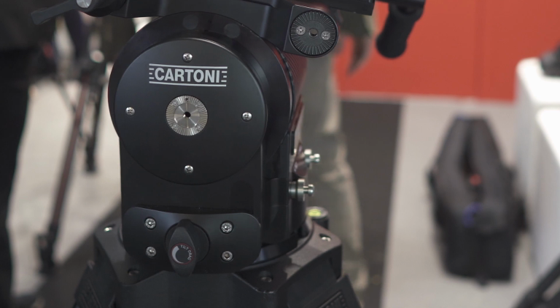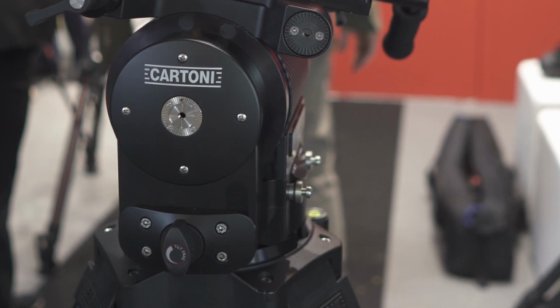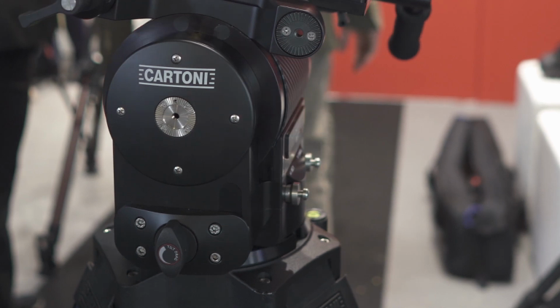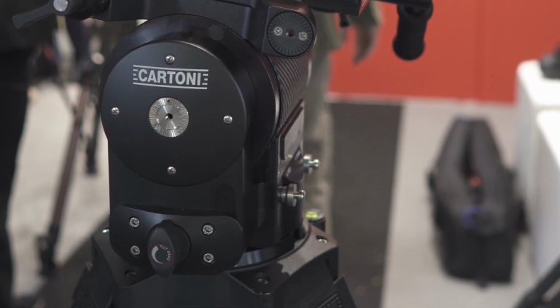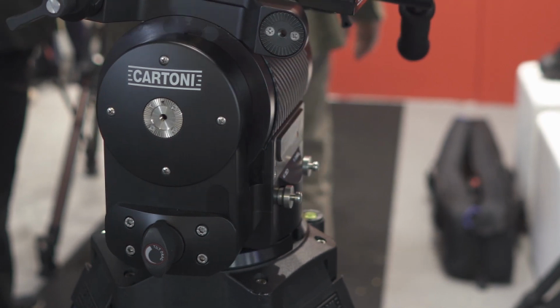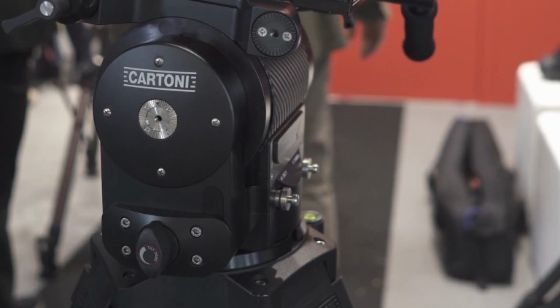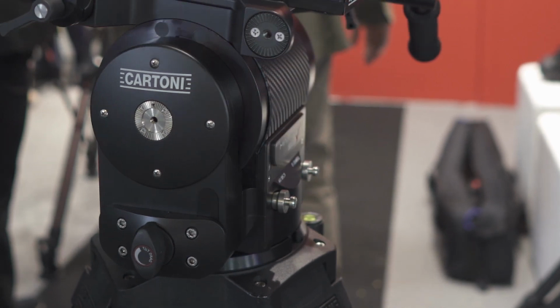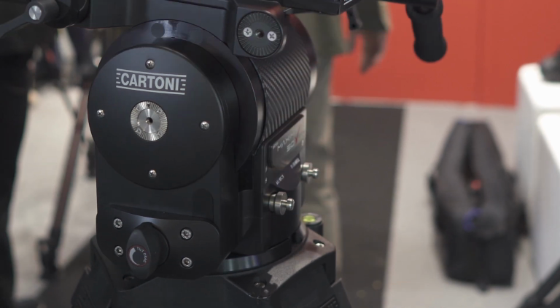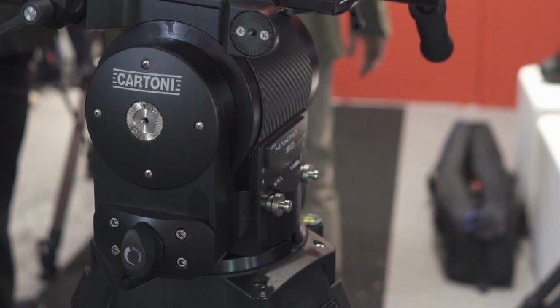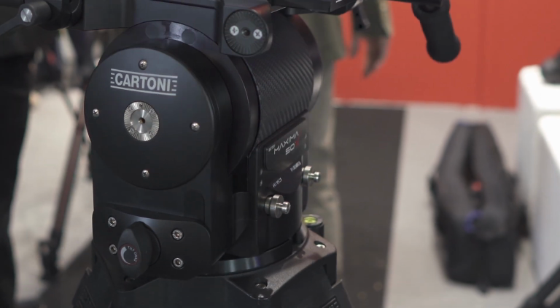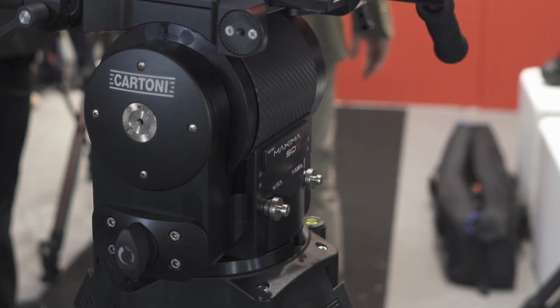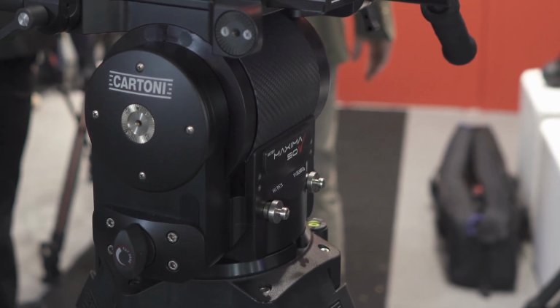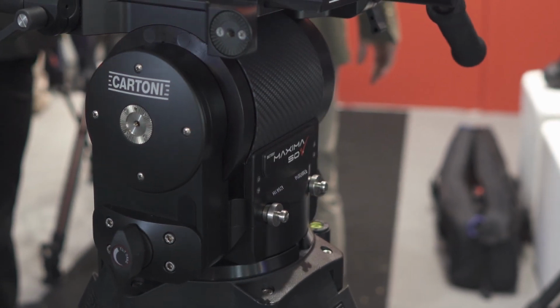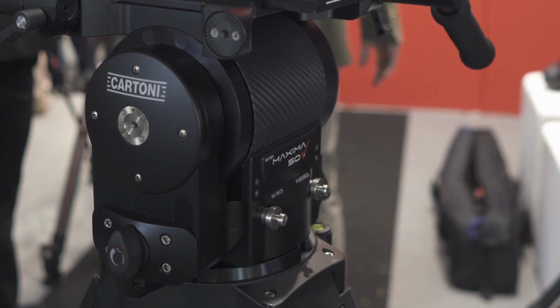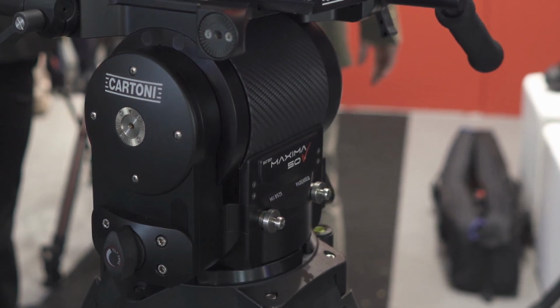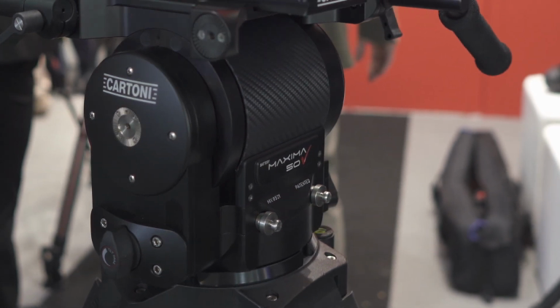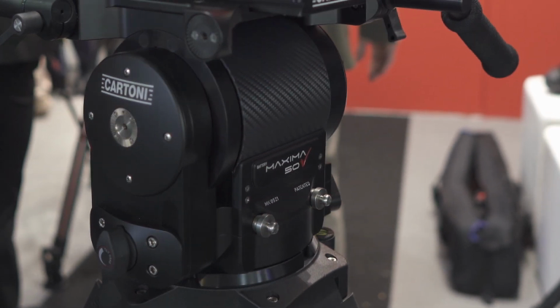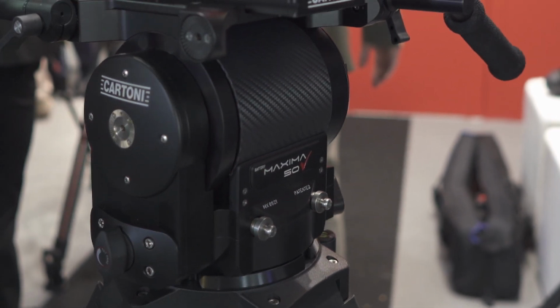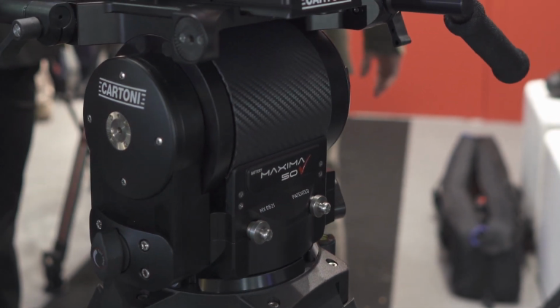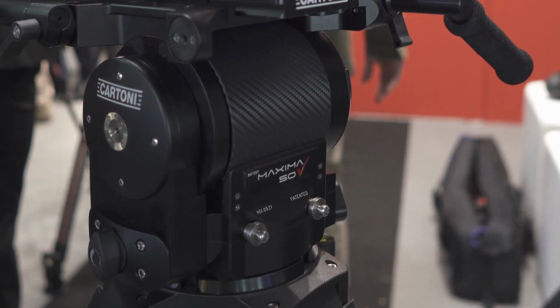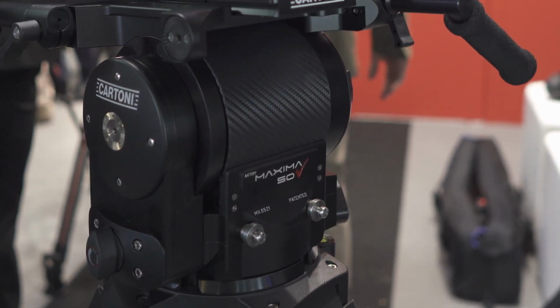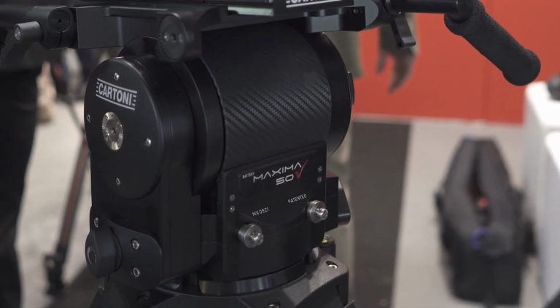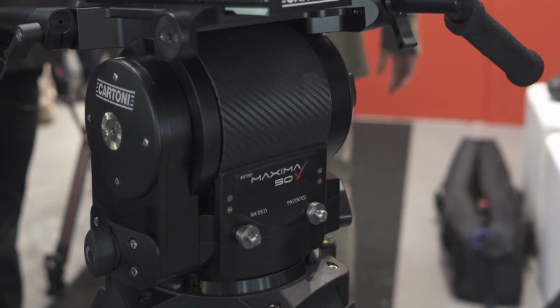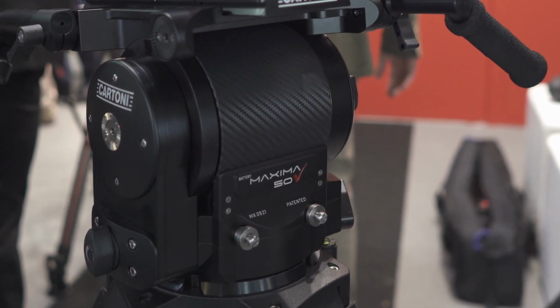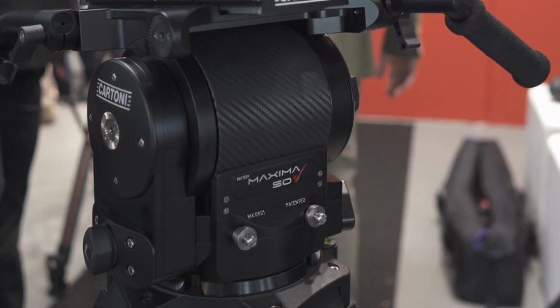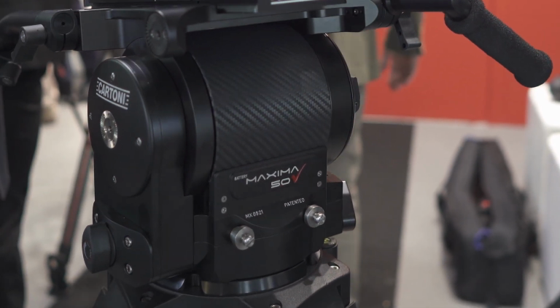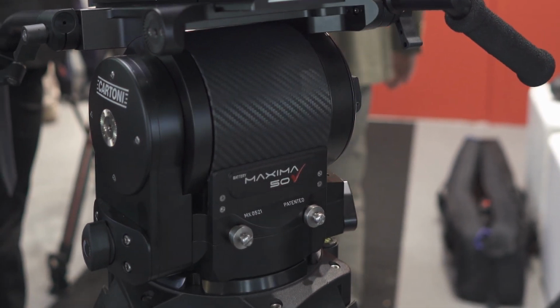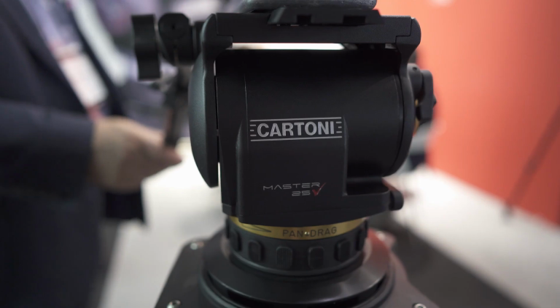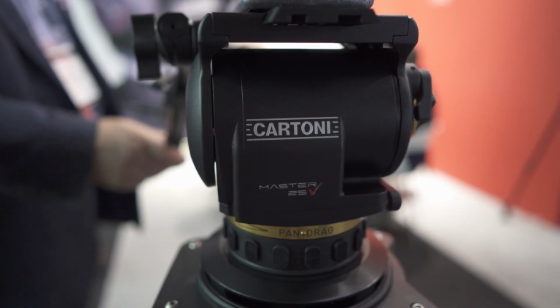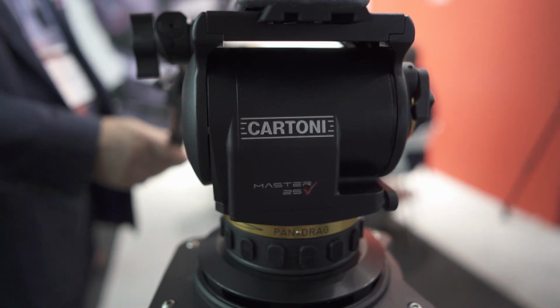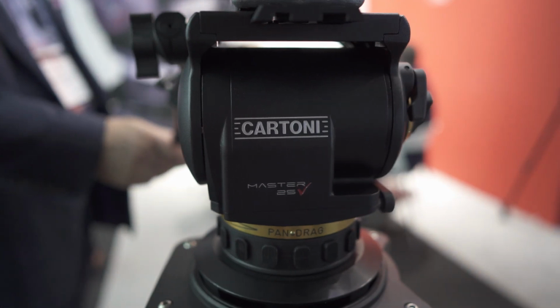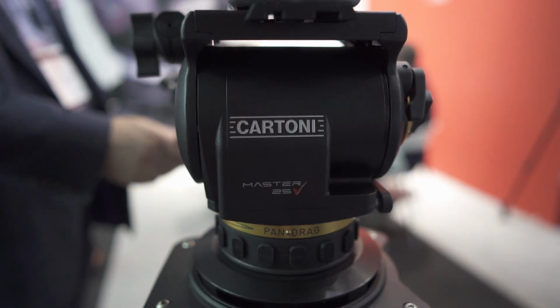These are the new professional heads from Cartoni: the Maxima 5.0 and Master 25.